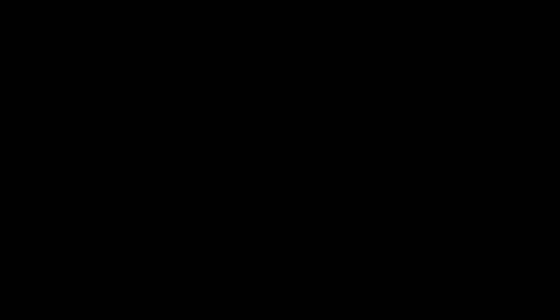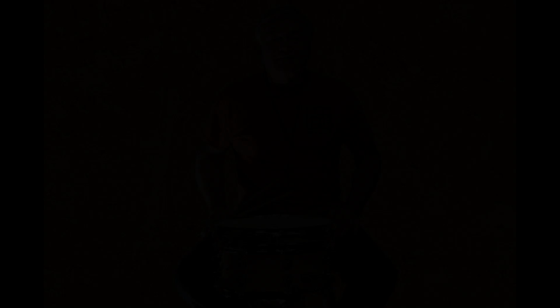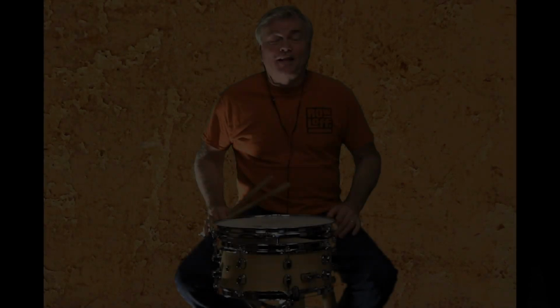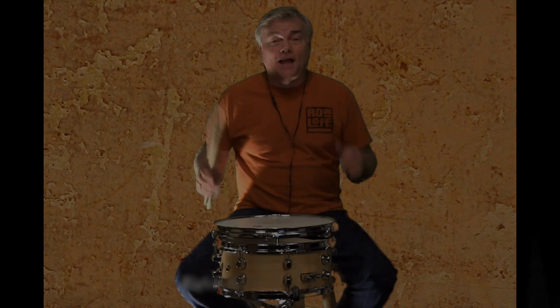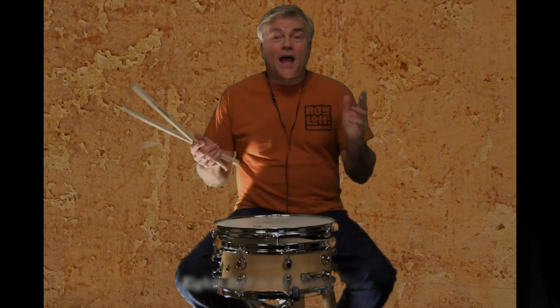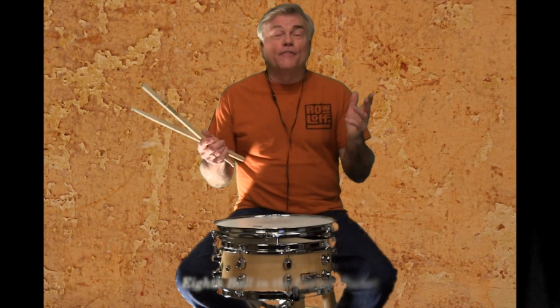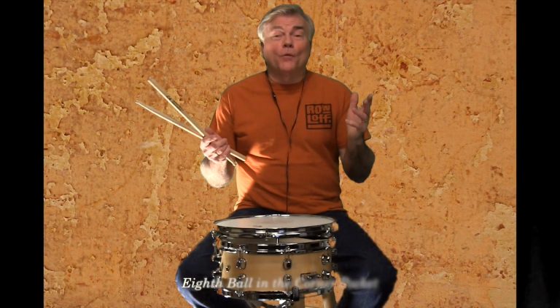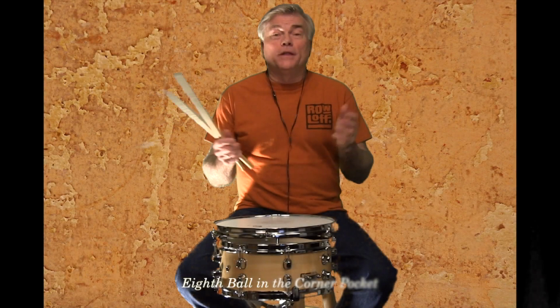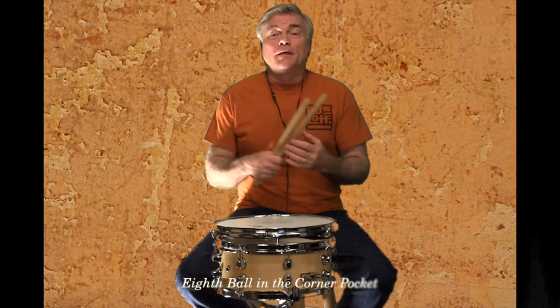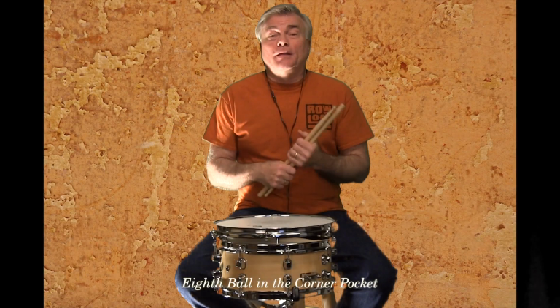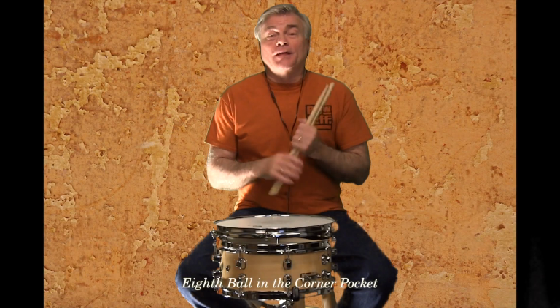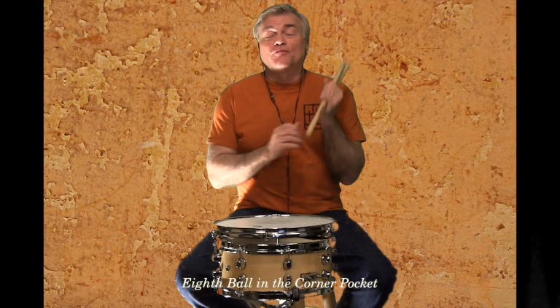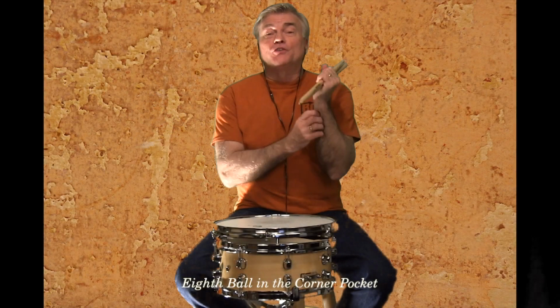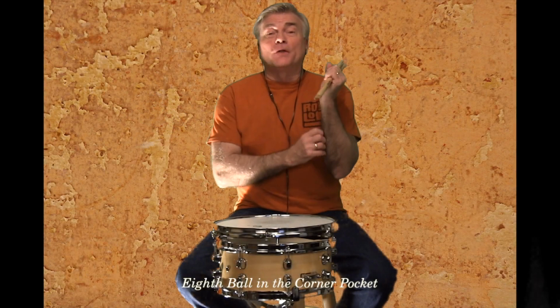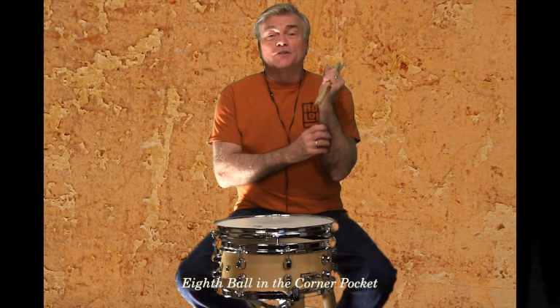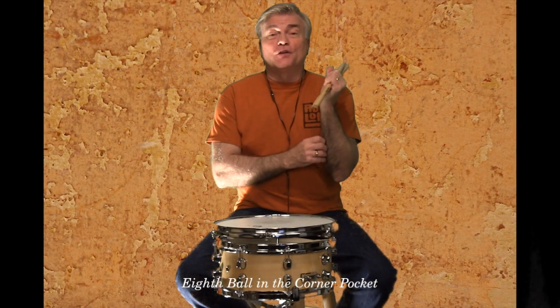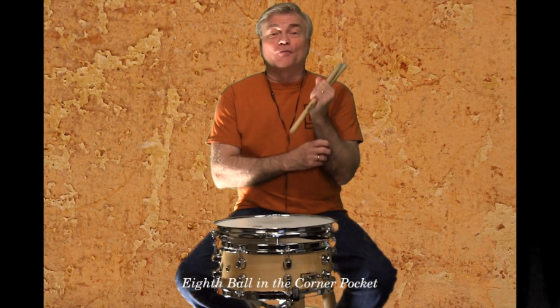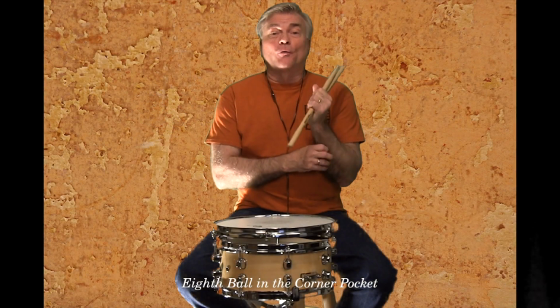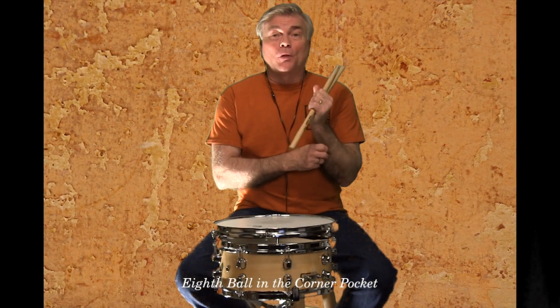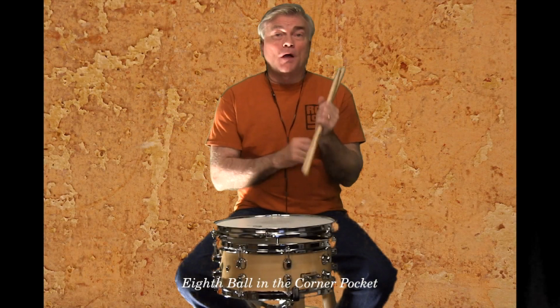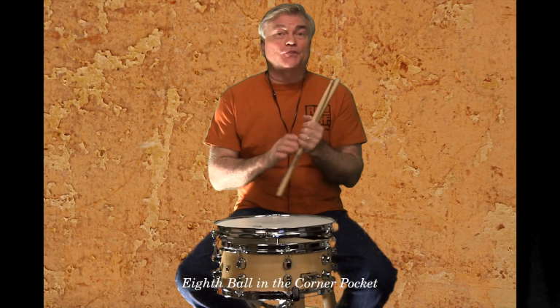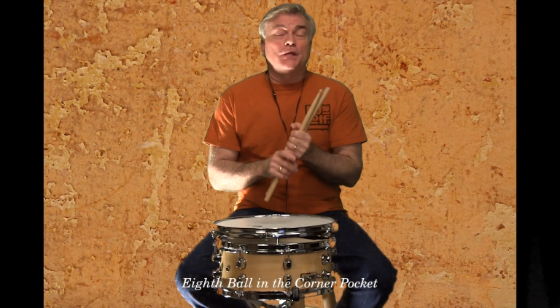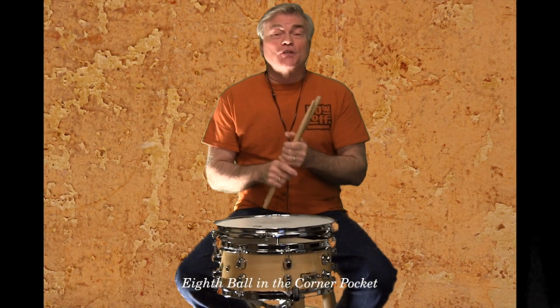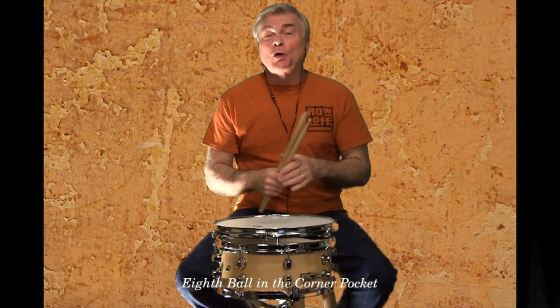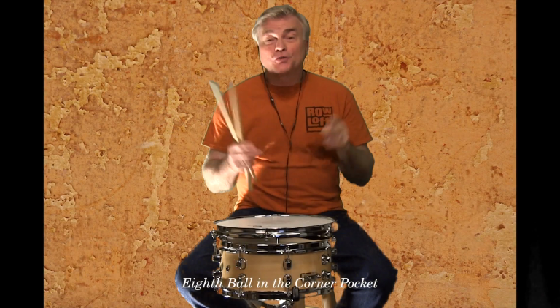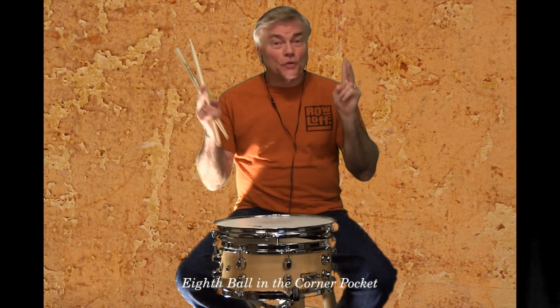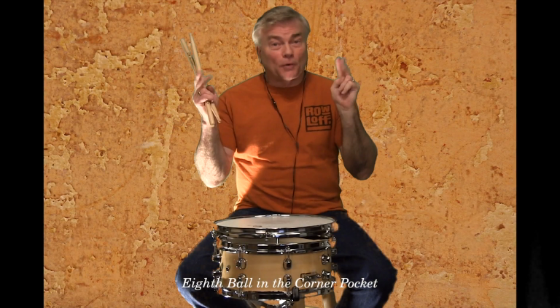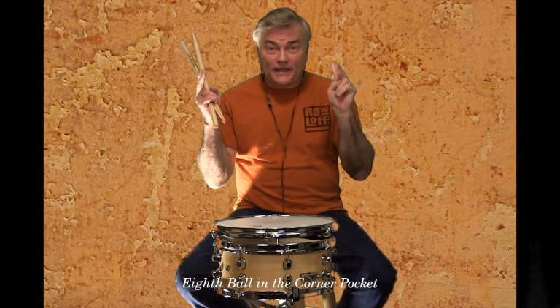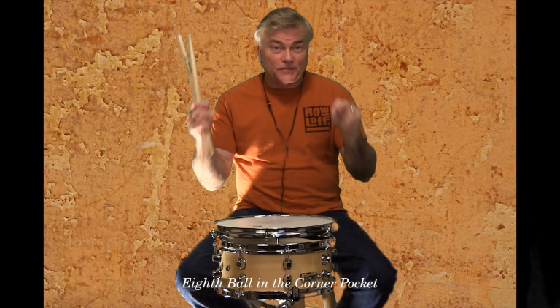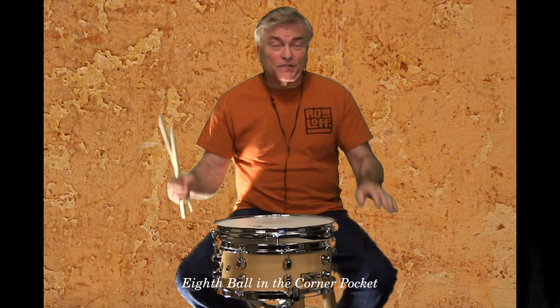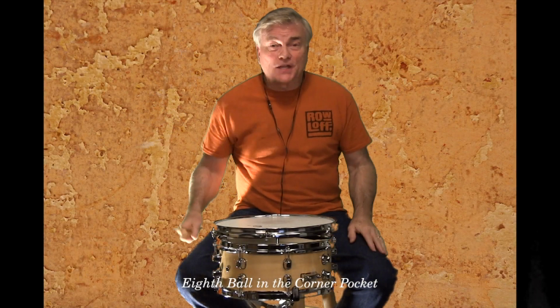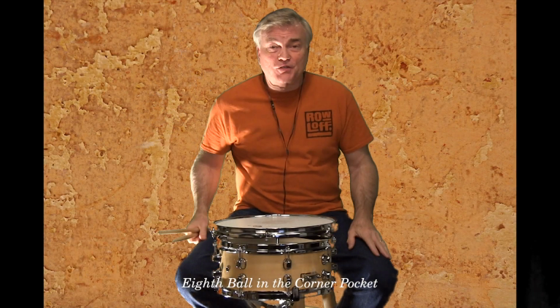Hi everyone, thanks for joining us here for Roloff's social practicing session.